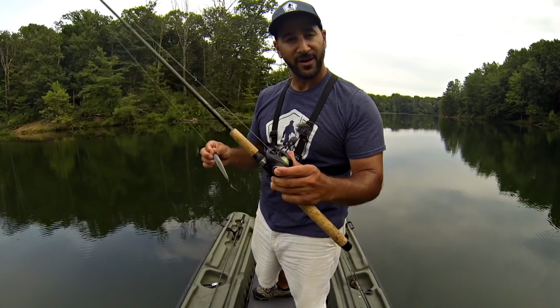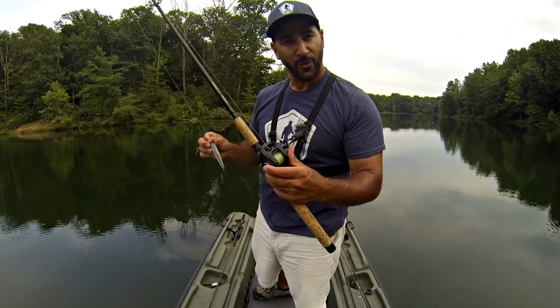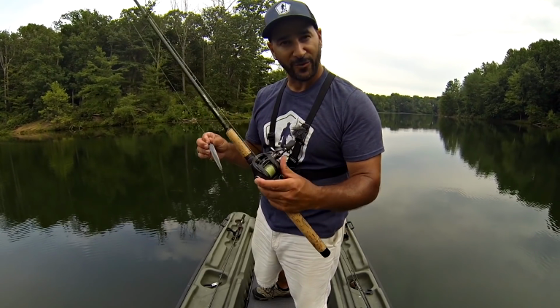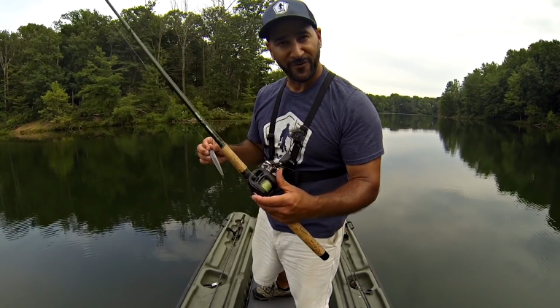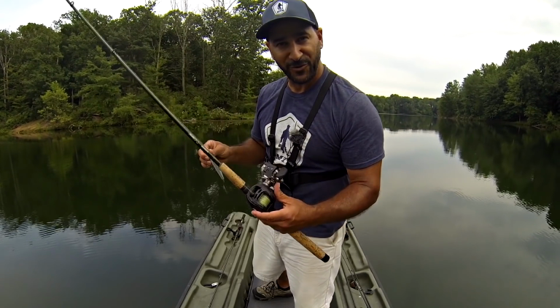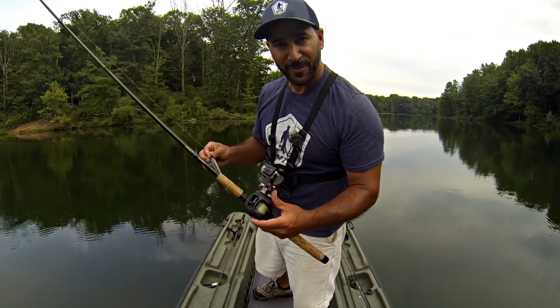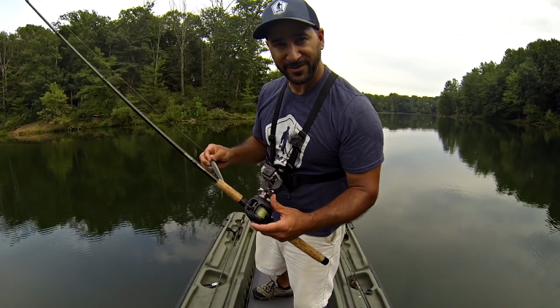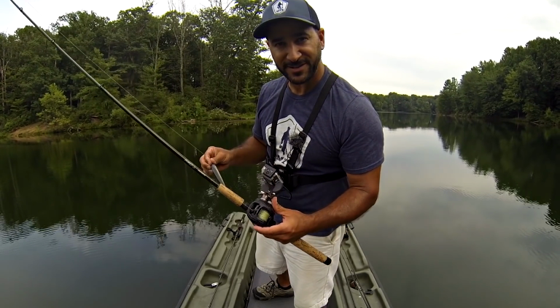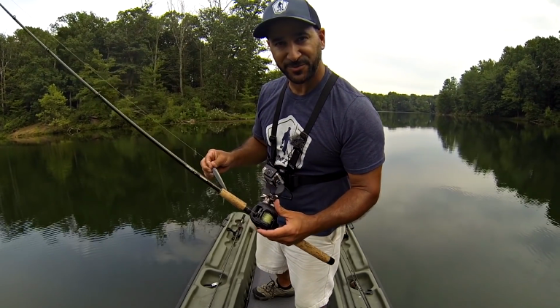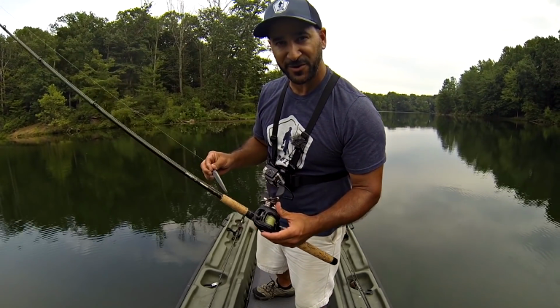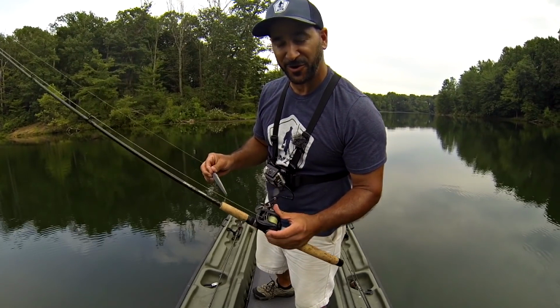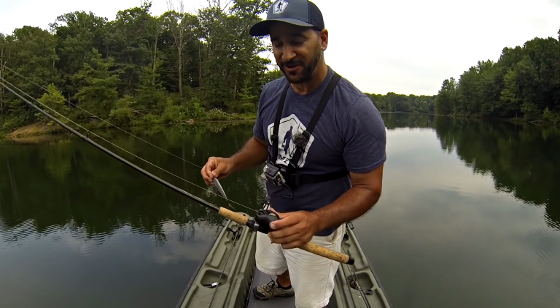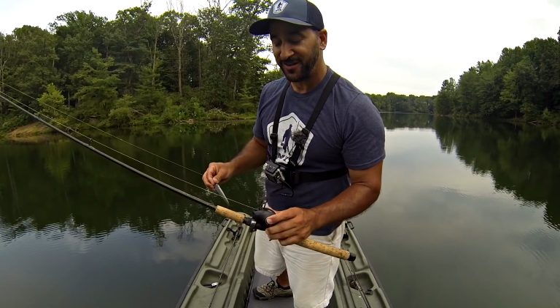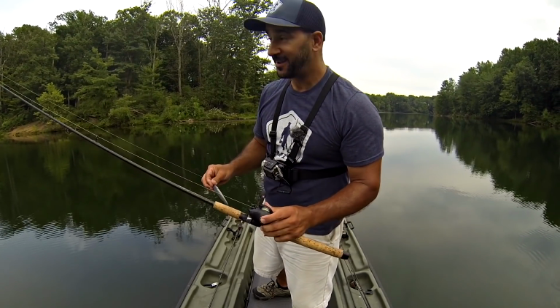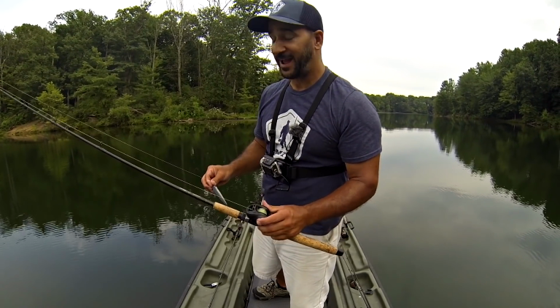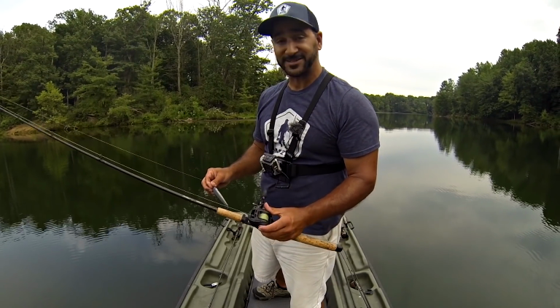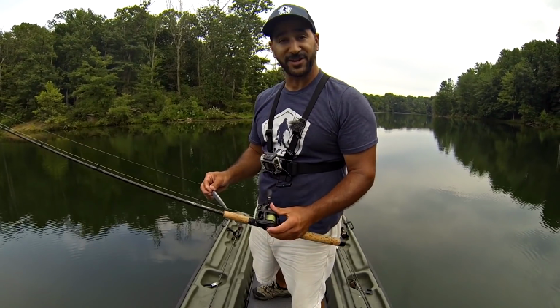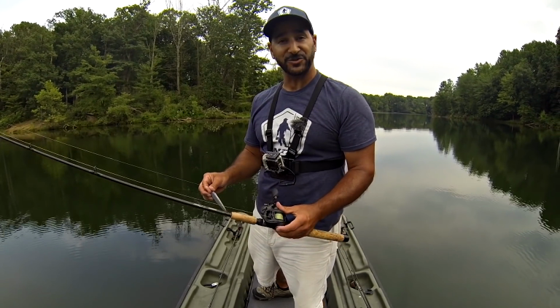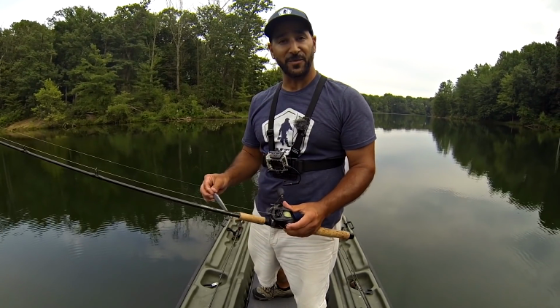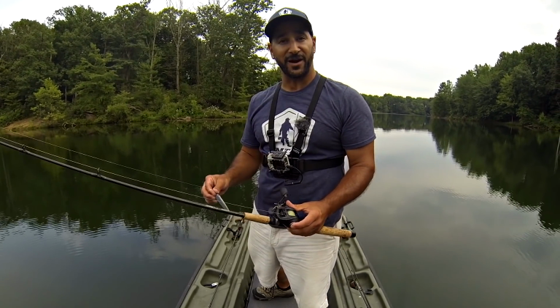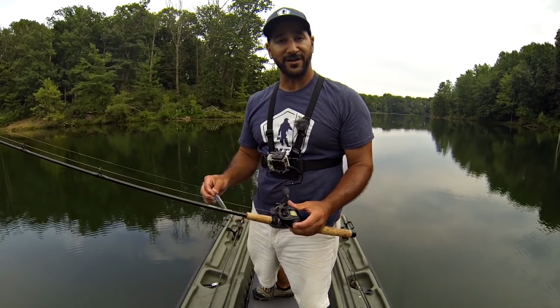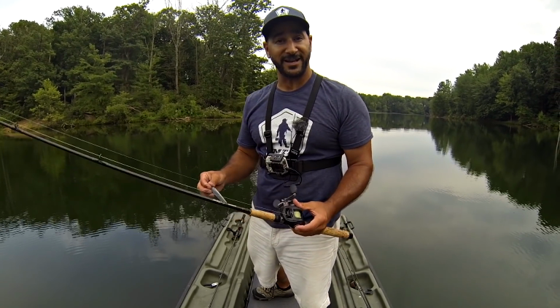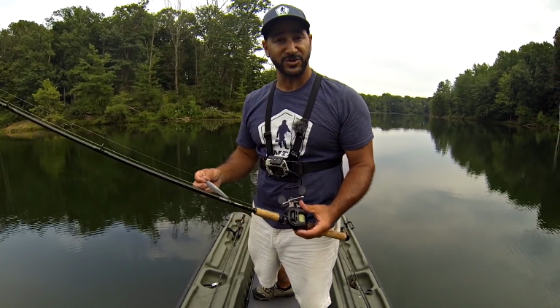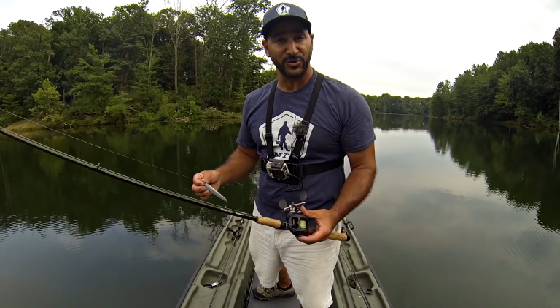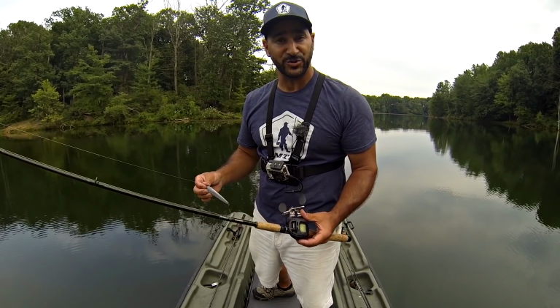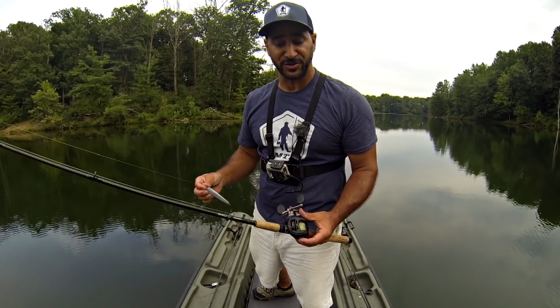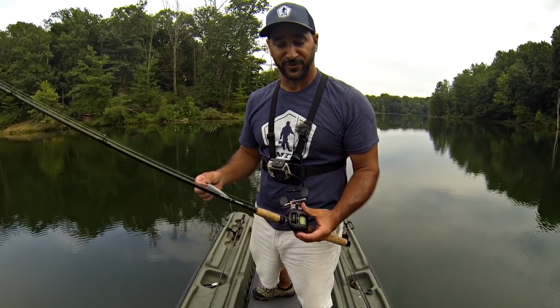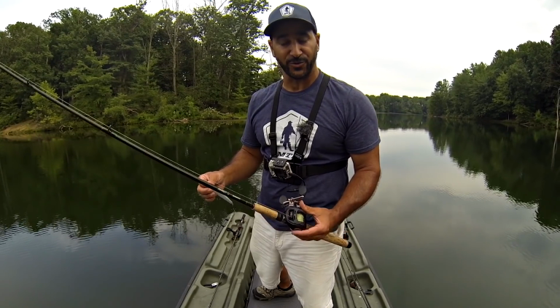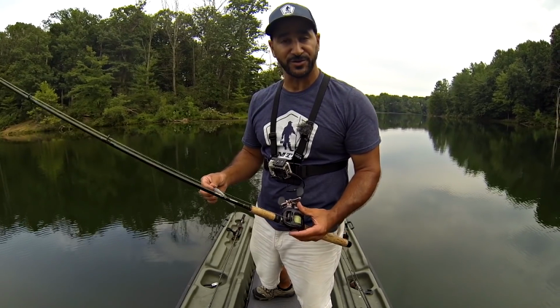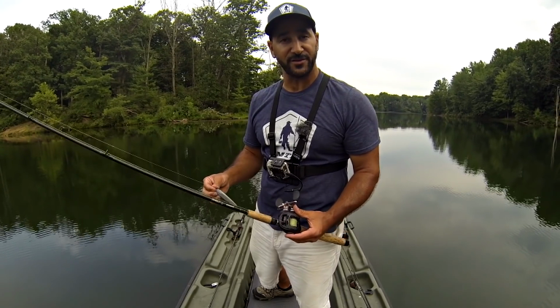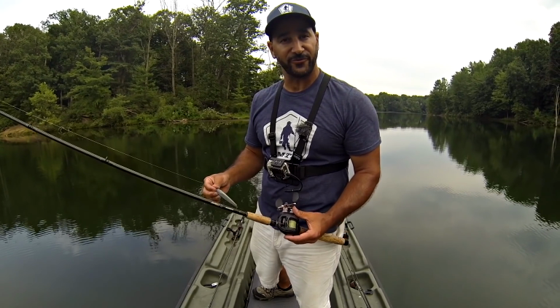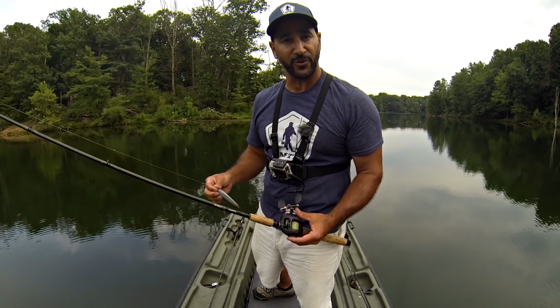Why do I use 30 pound test braid? Well, it casts a country mile, it has no stretch, and of course it floats.